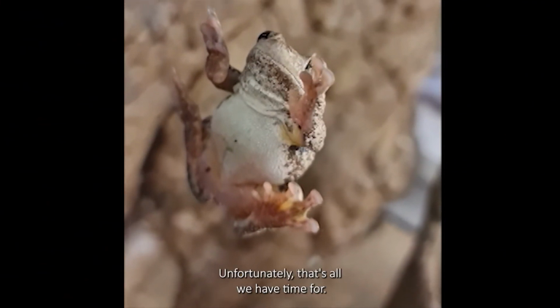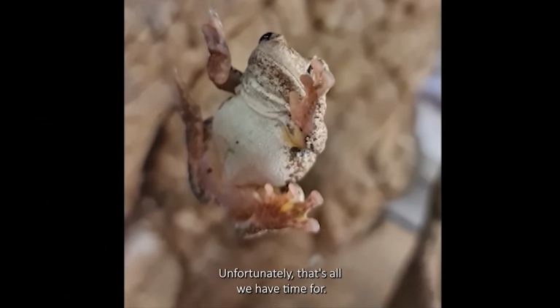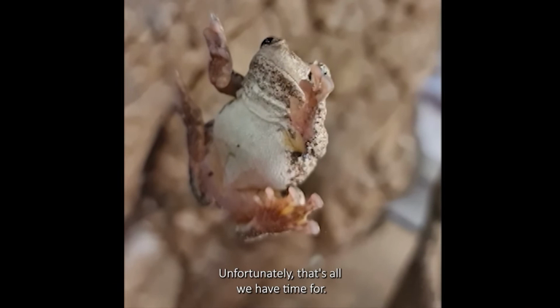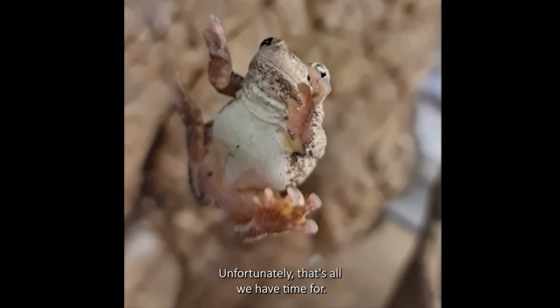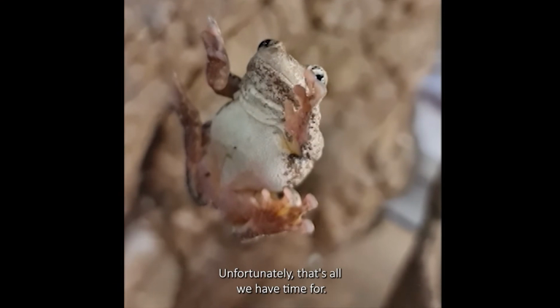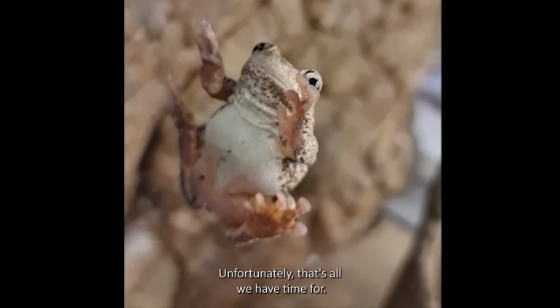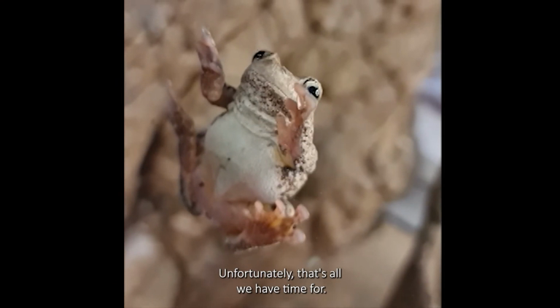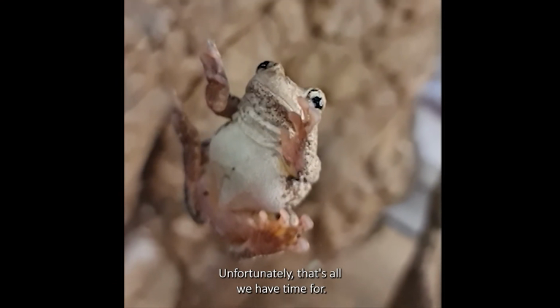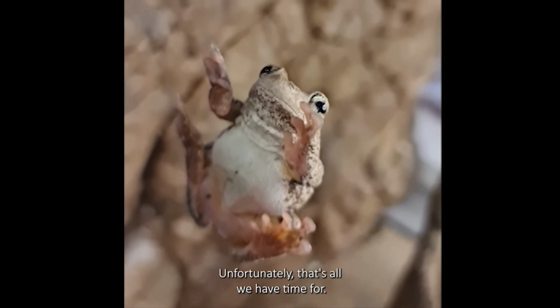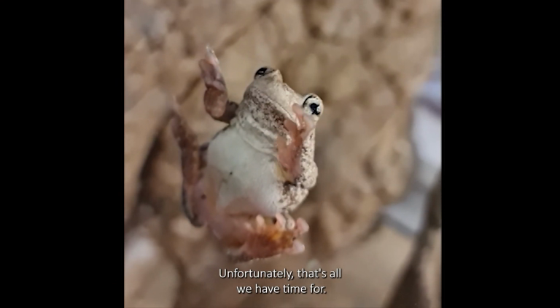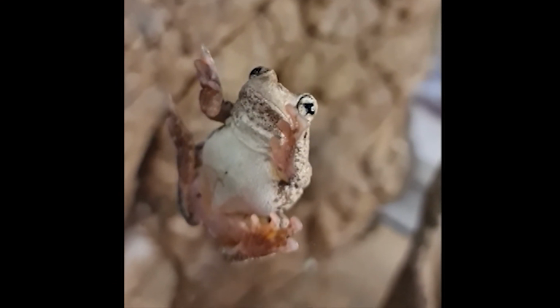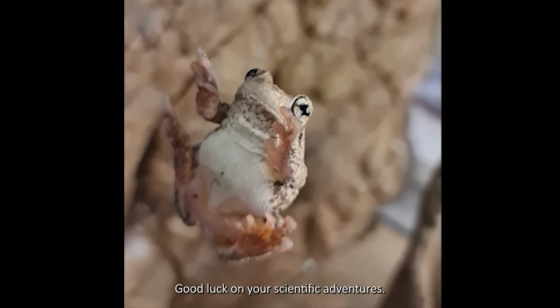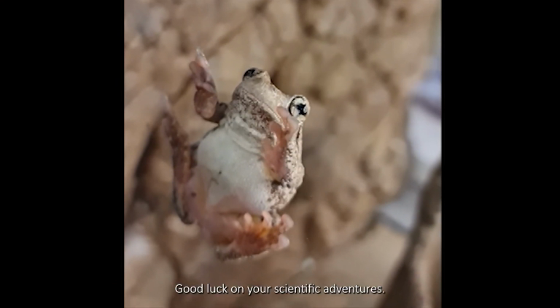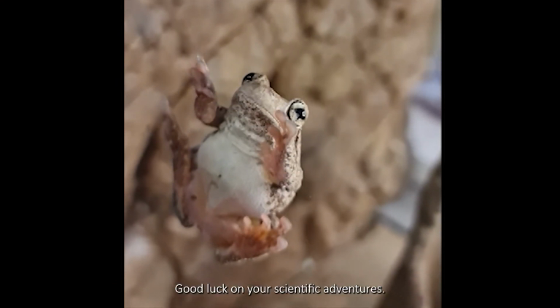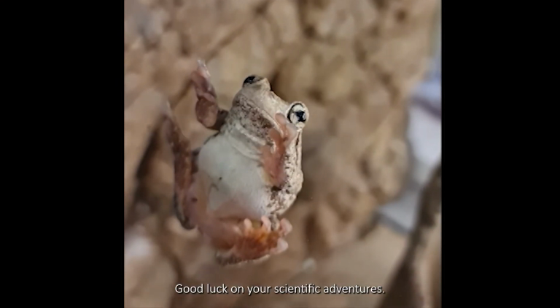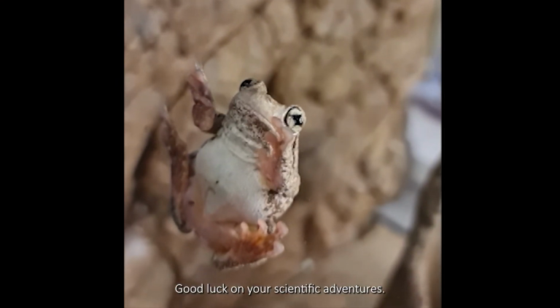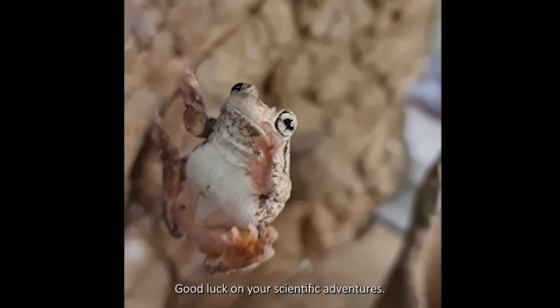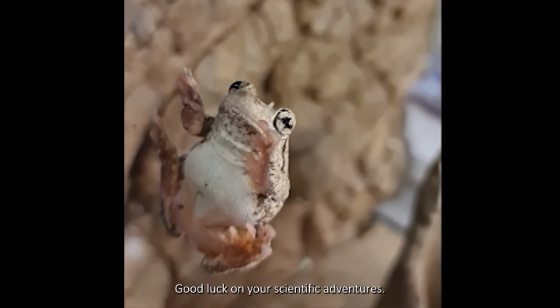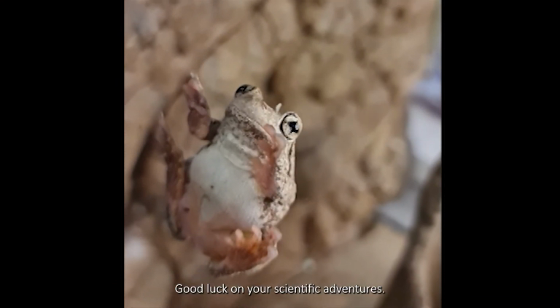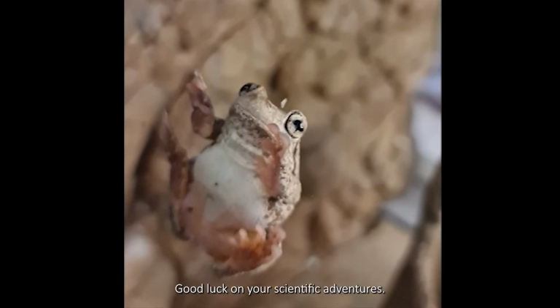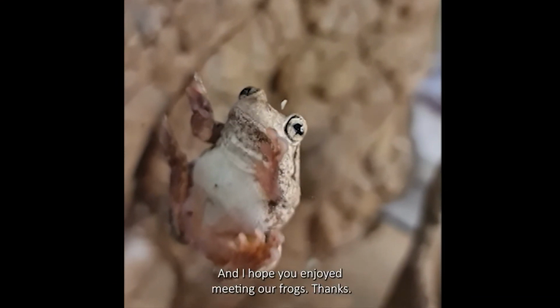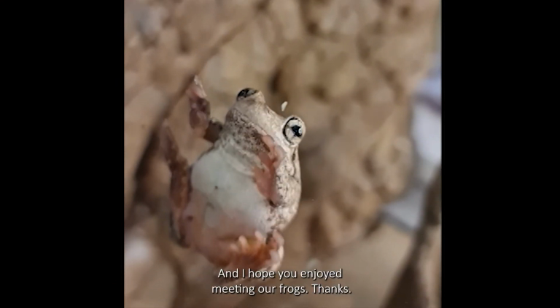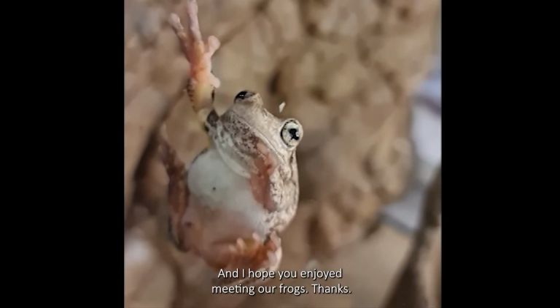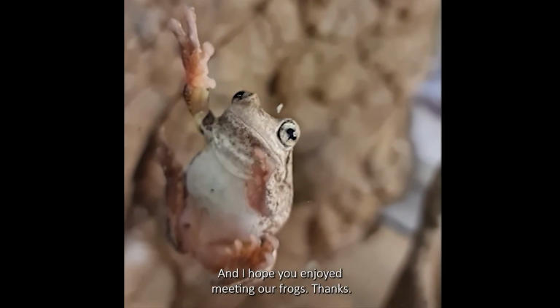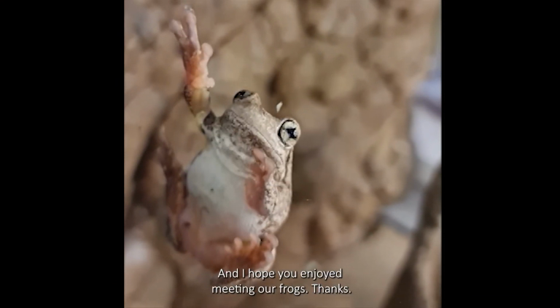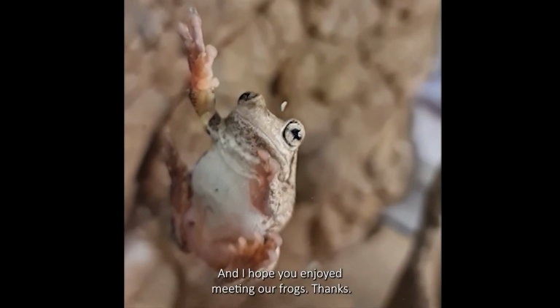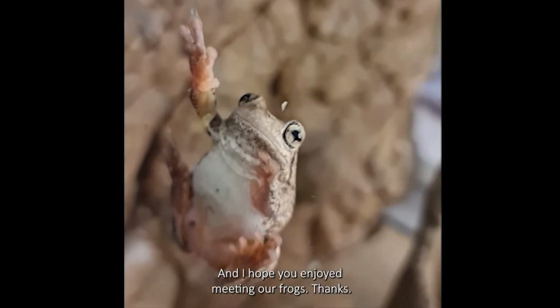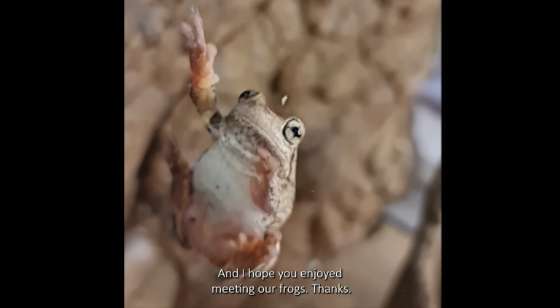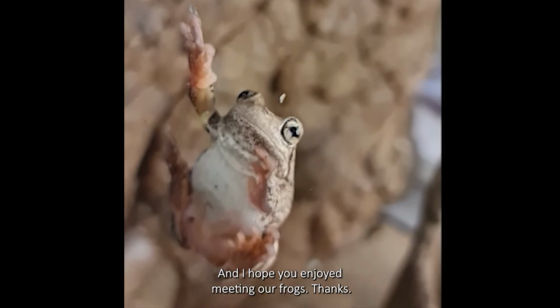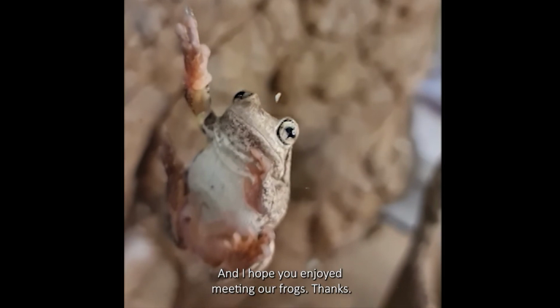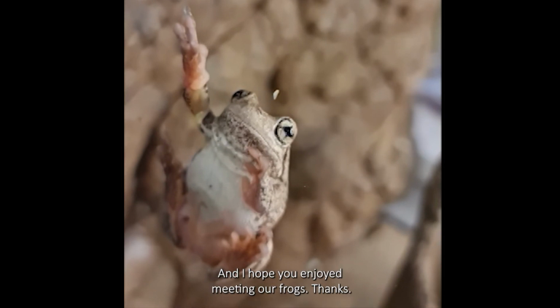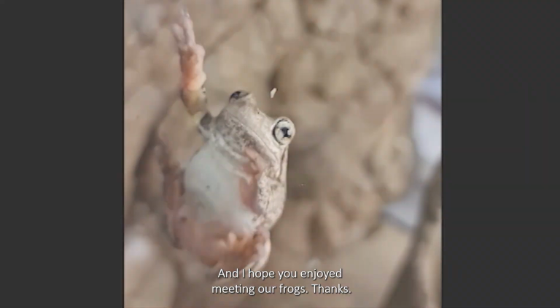Unfortunately that's all we have time for. Good luck on your scientific adventures and I hope you enjoyed meeting our frogs. Thanks.